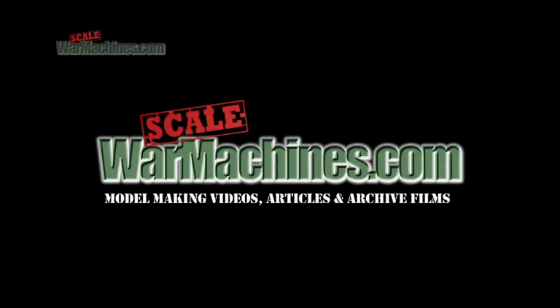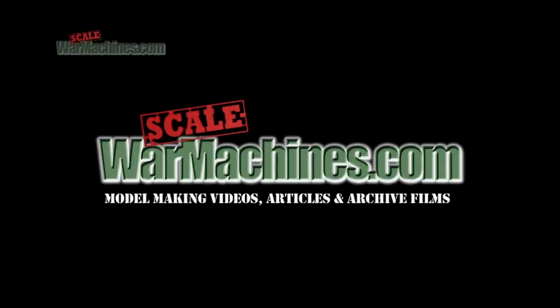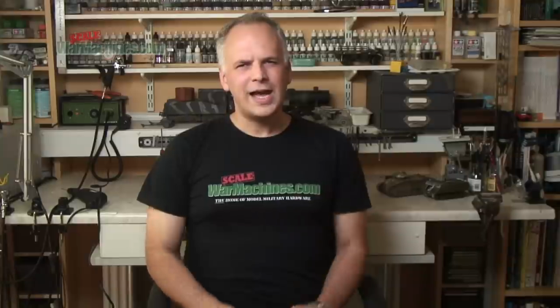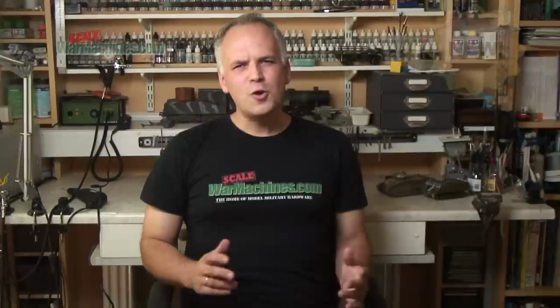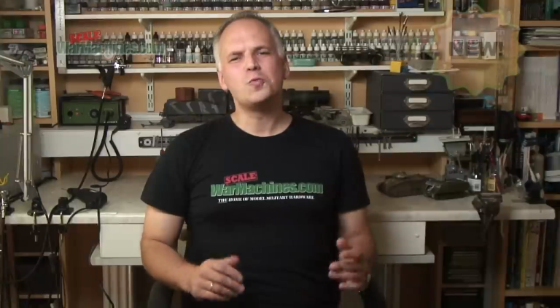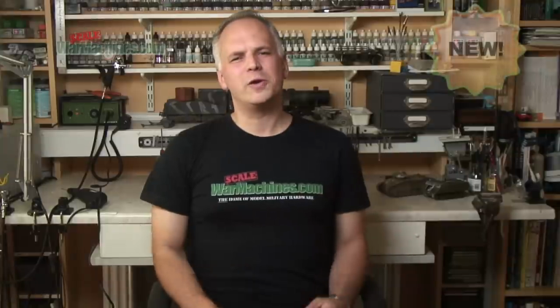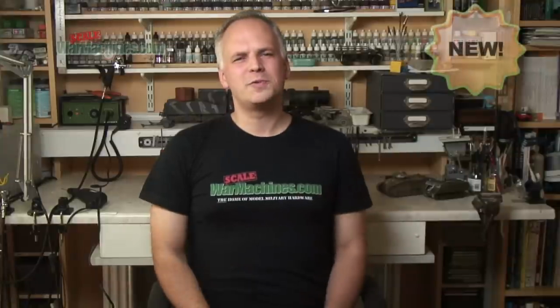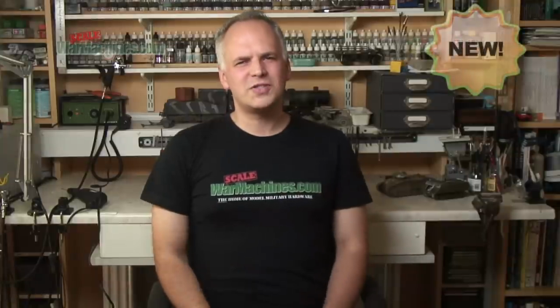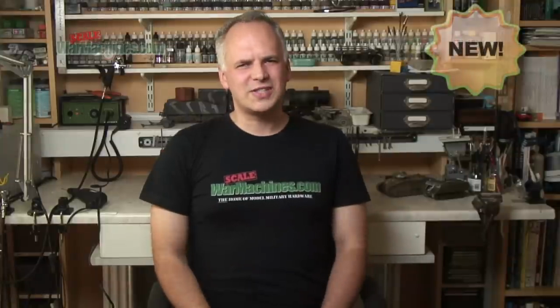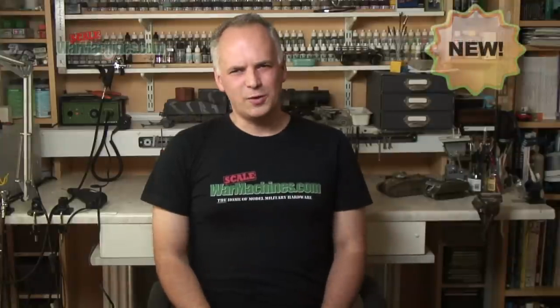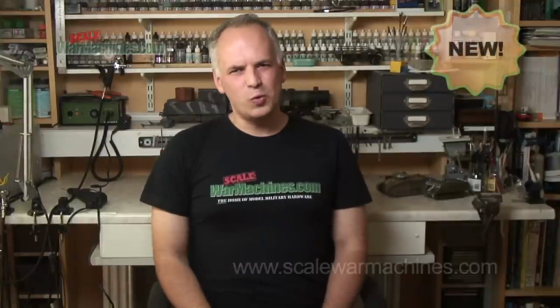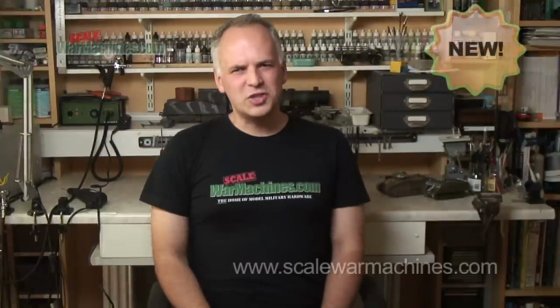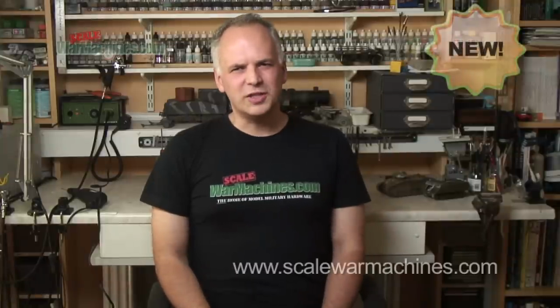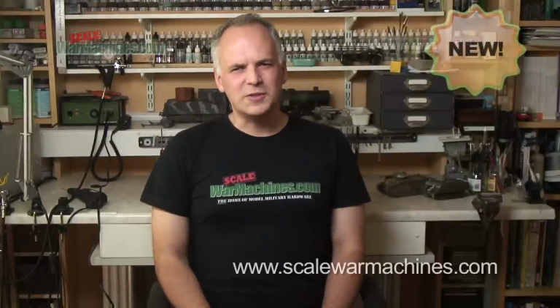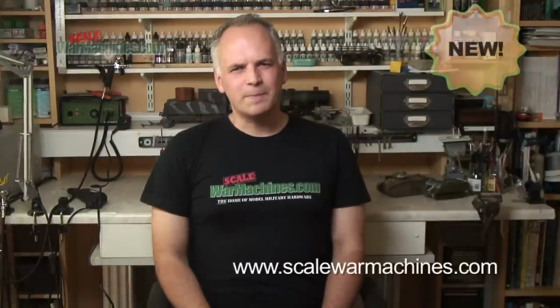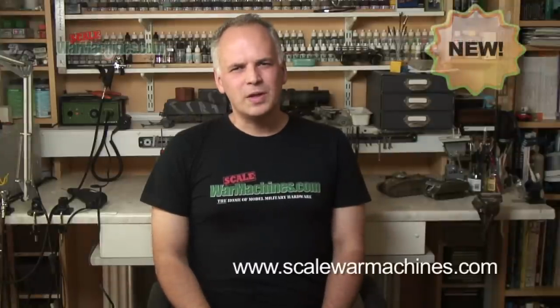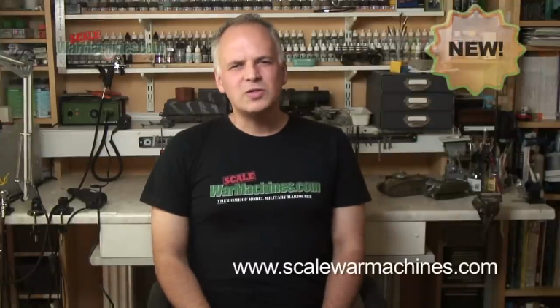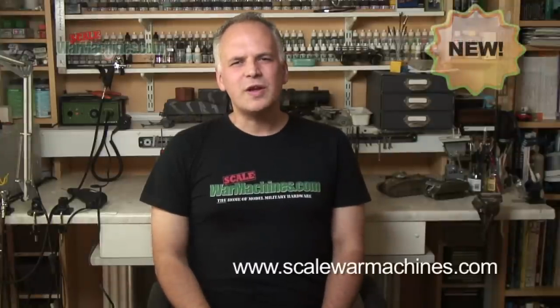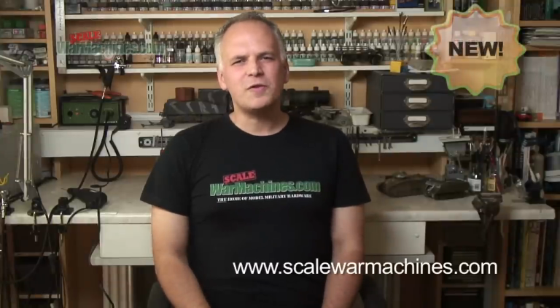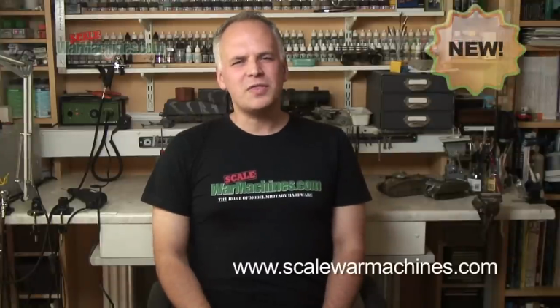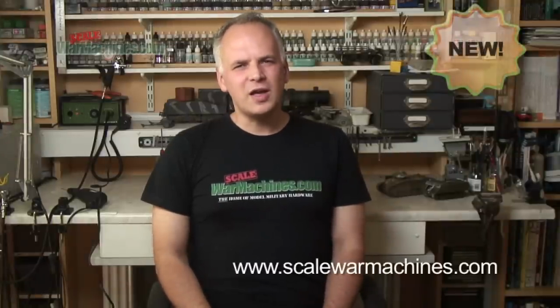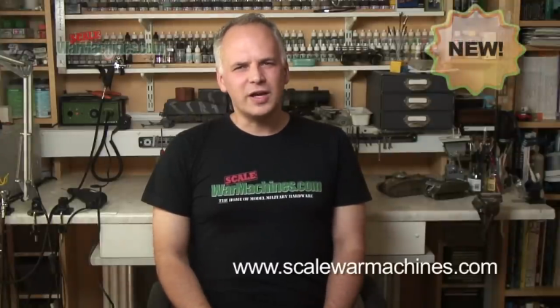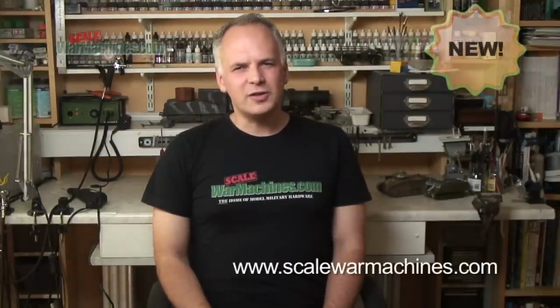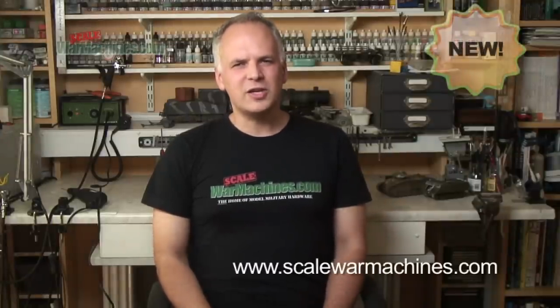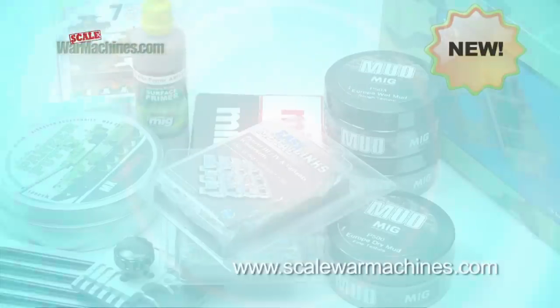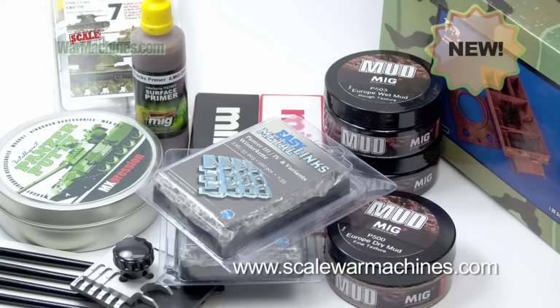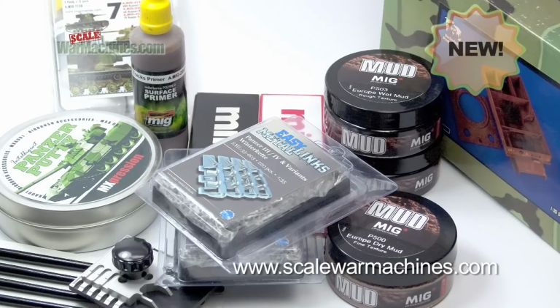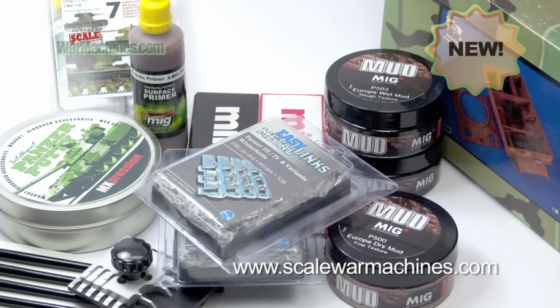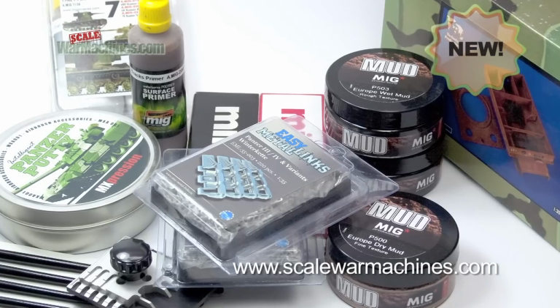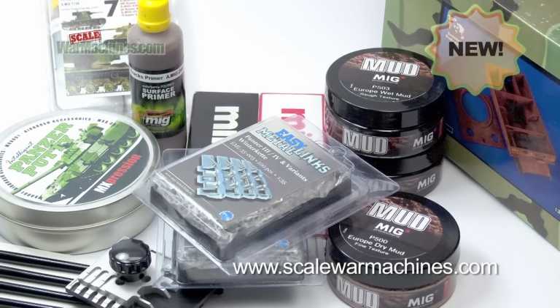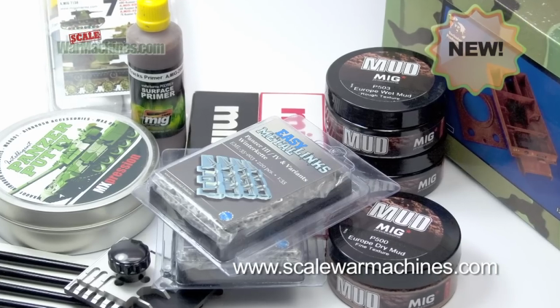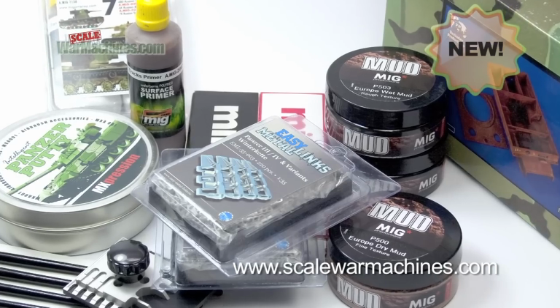Hello and welcome to Scale War Machines. Time for another guide looking at popular modelling products.